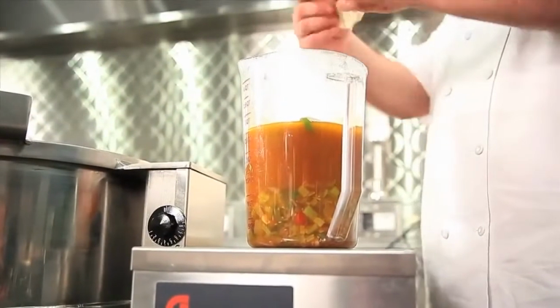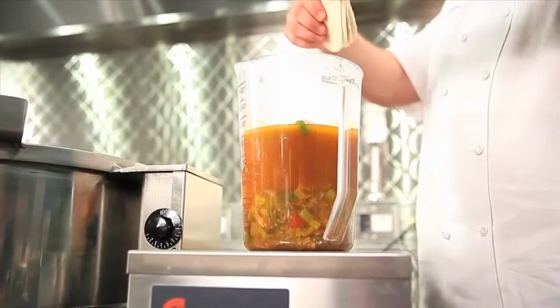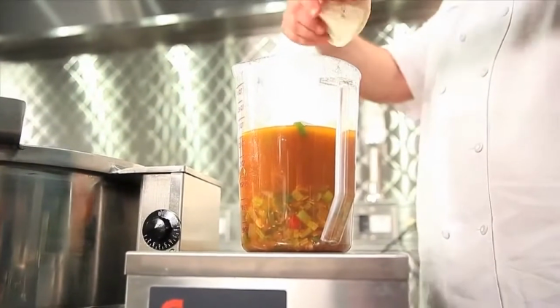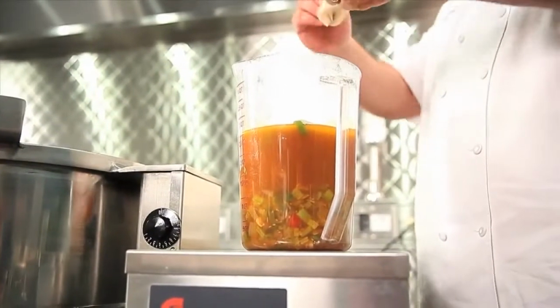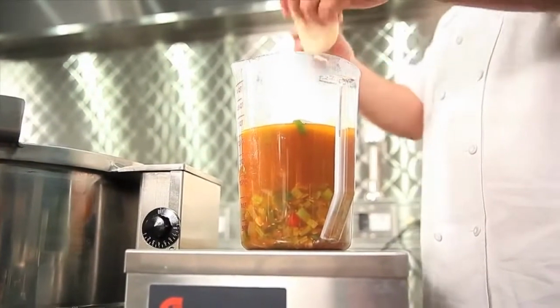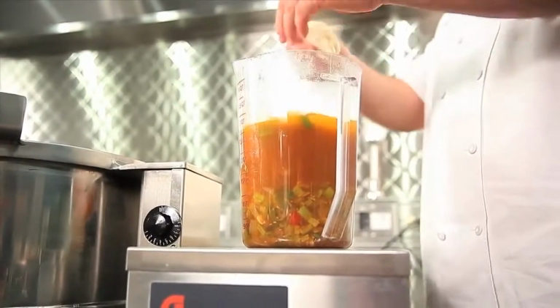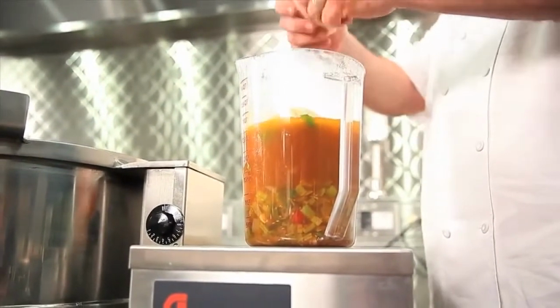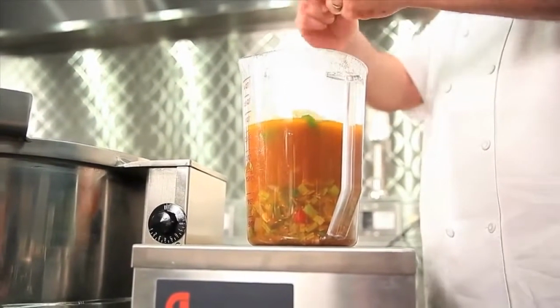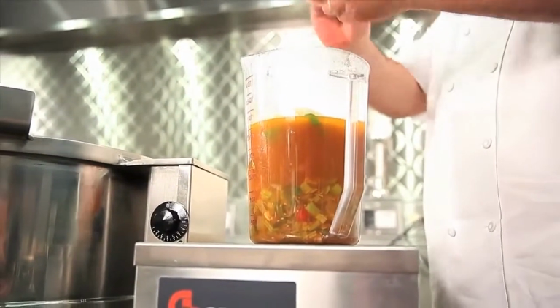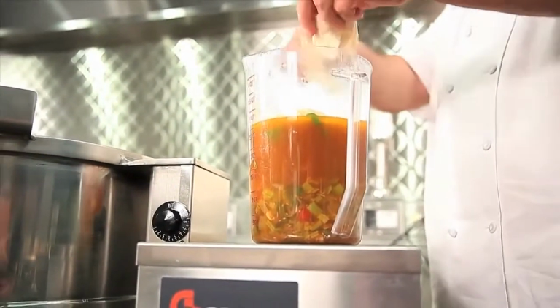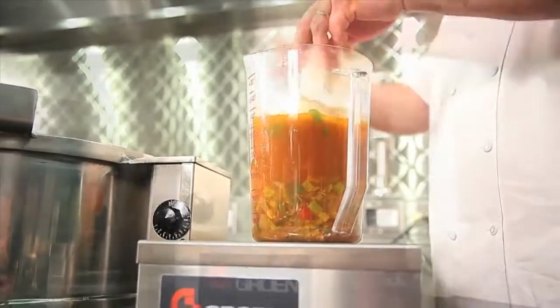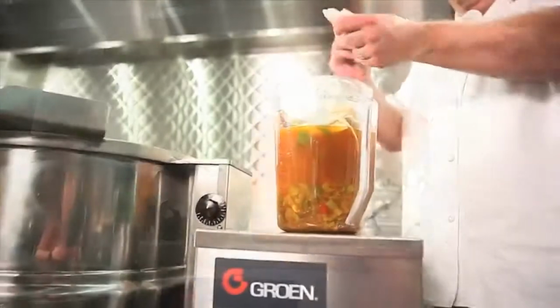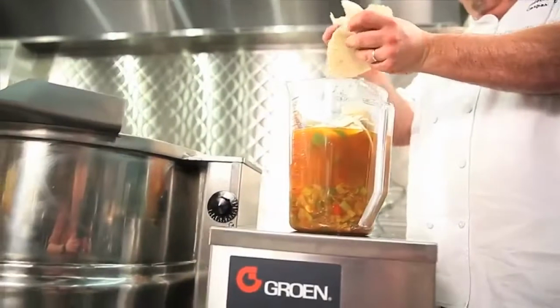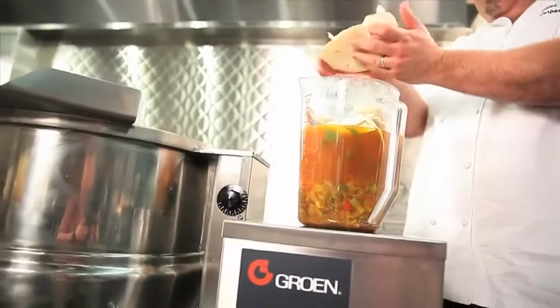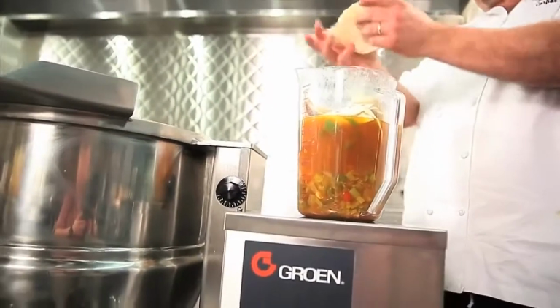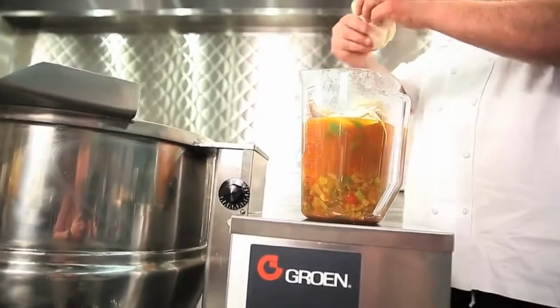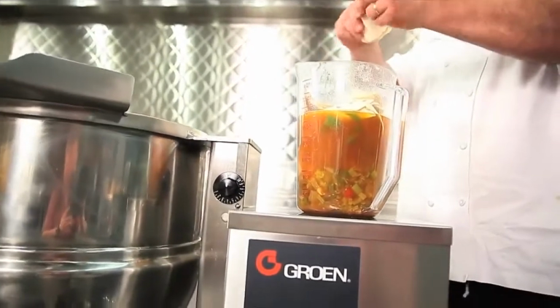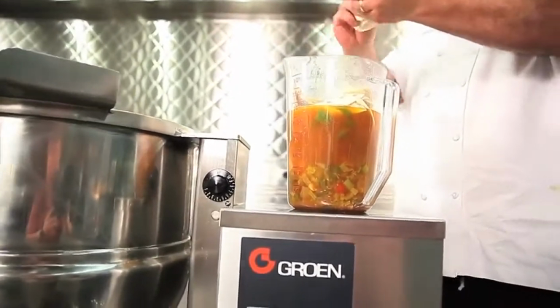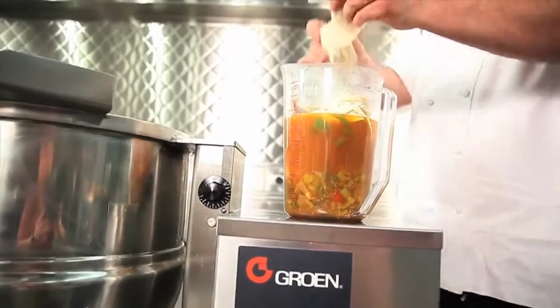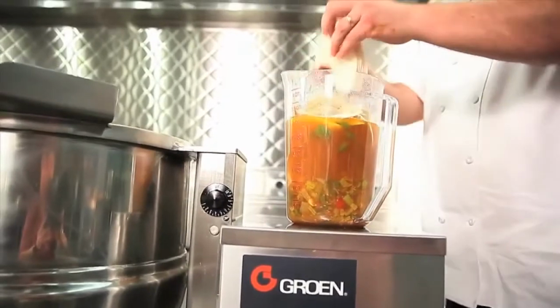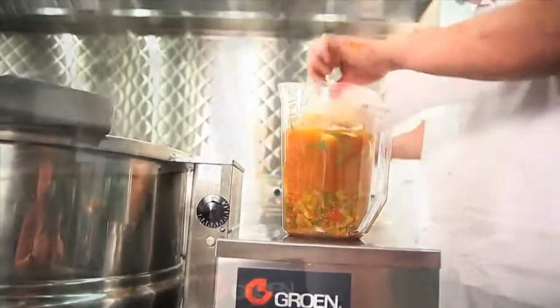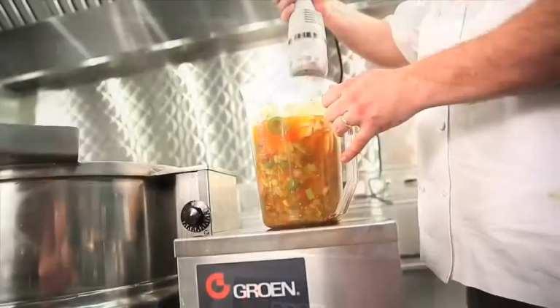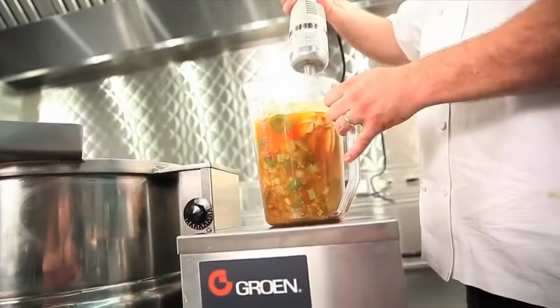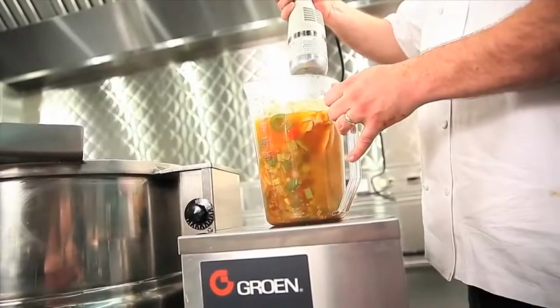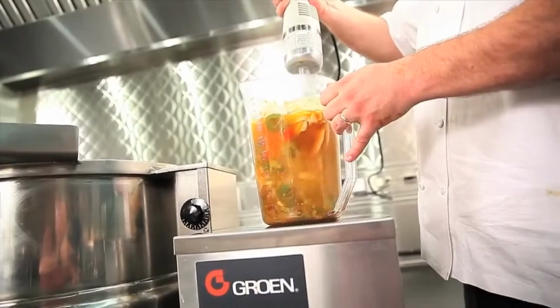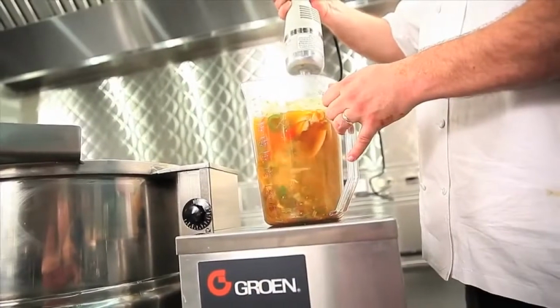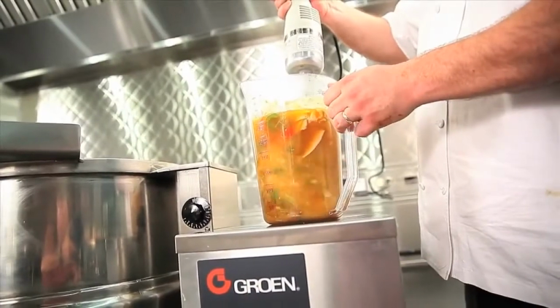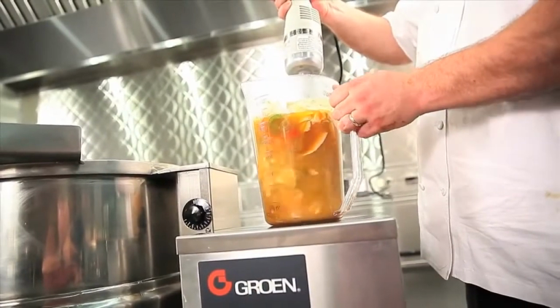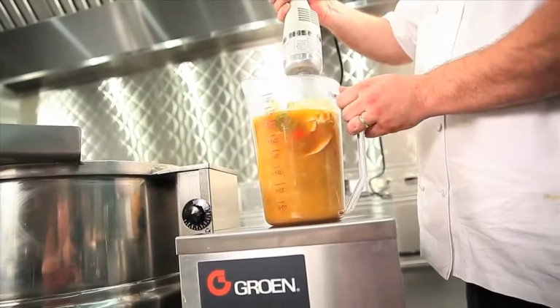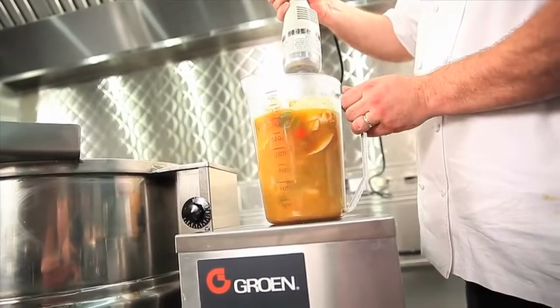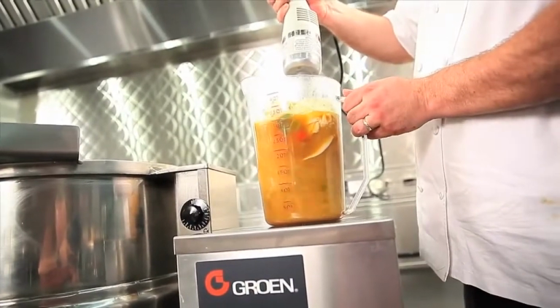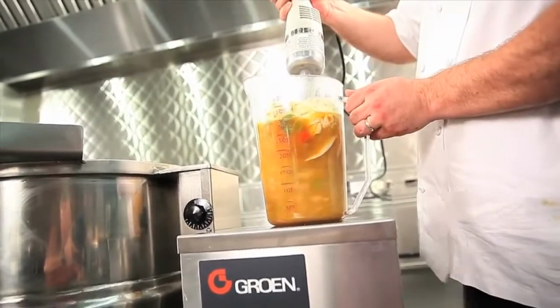we will process our tortillas by adding them to the broth we removed earlier from our soup and pureeing them with an immersion blender.